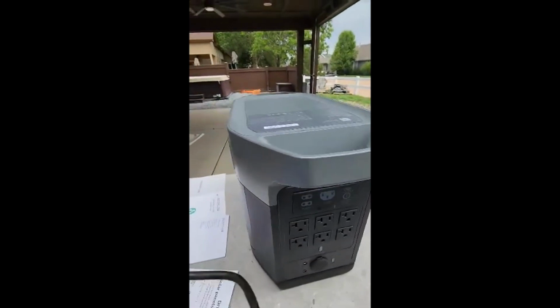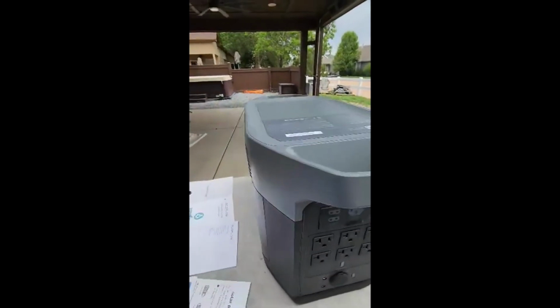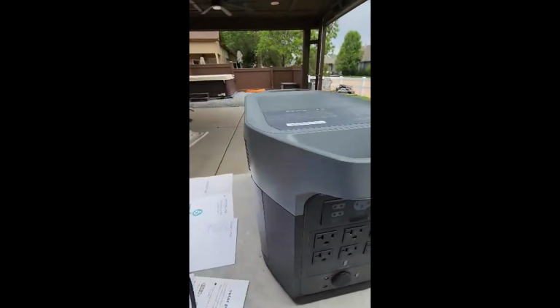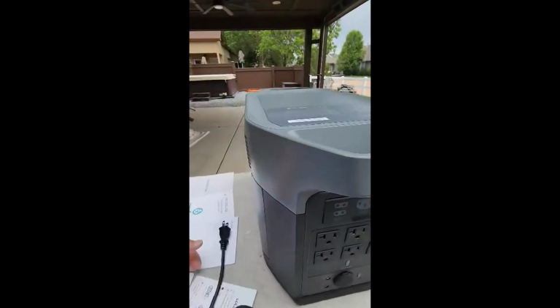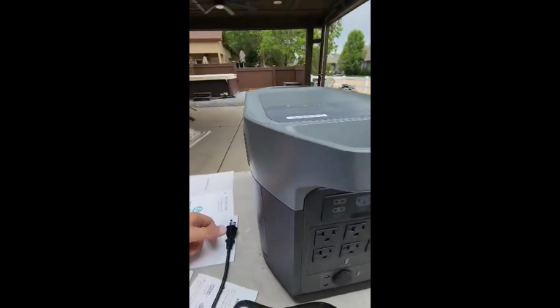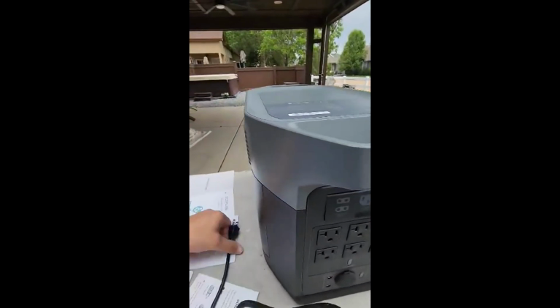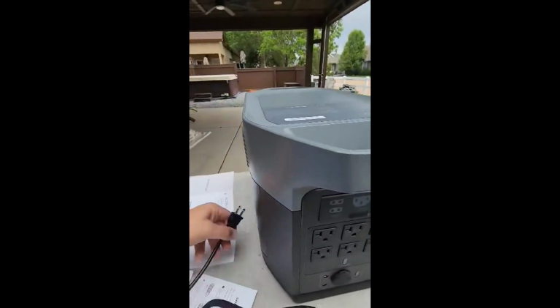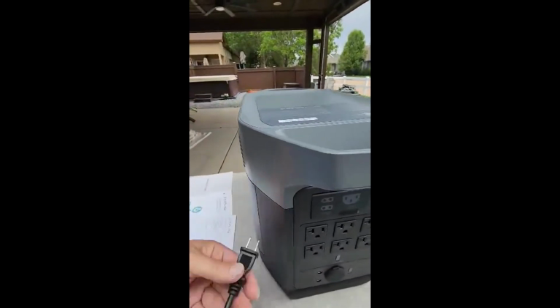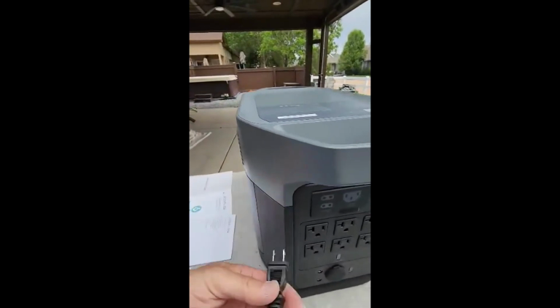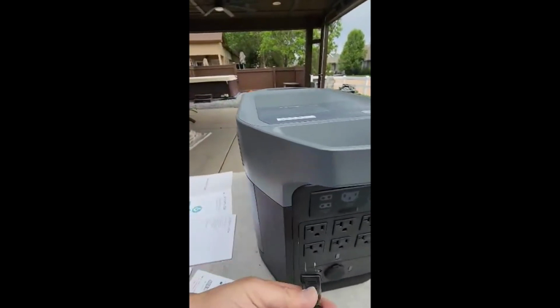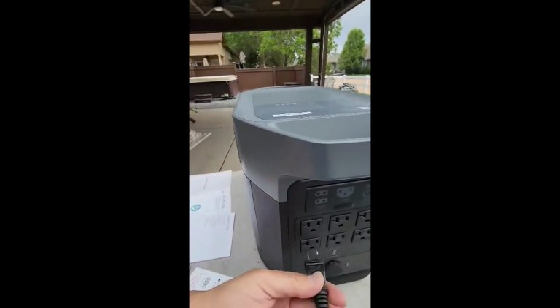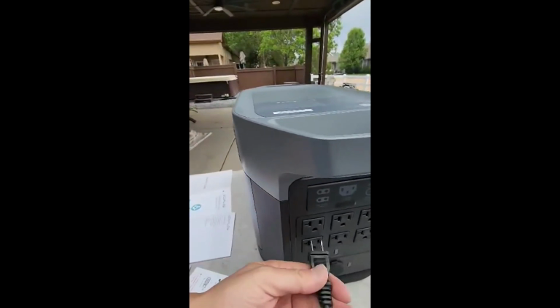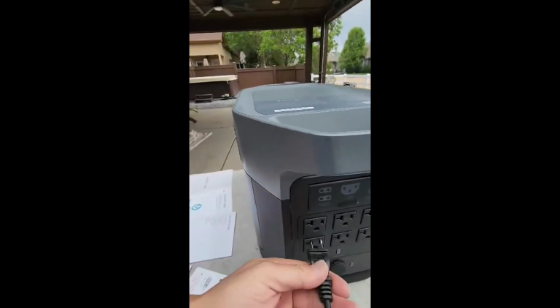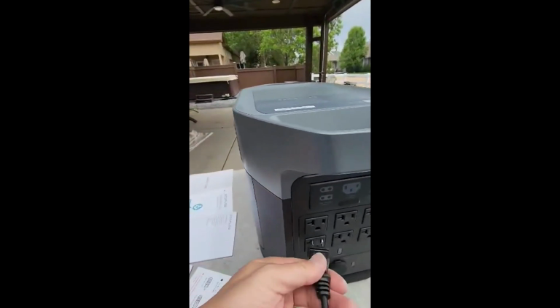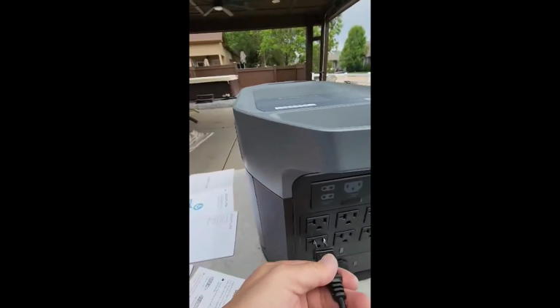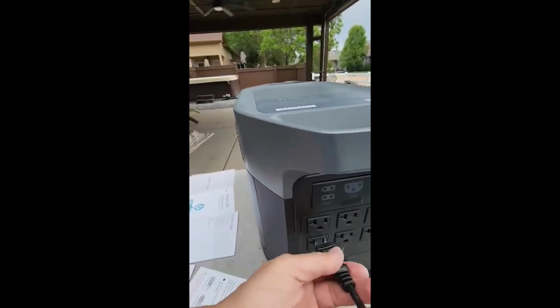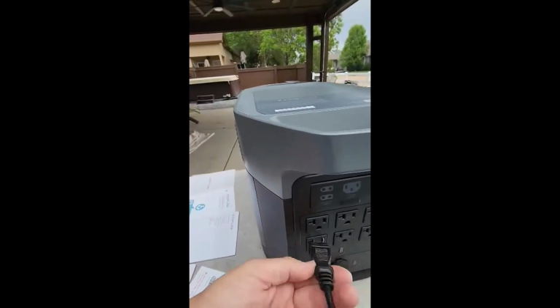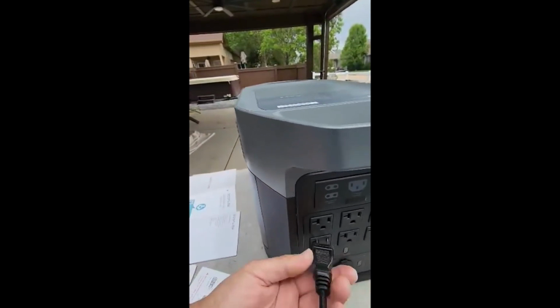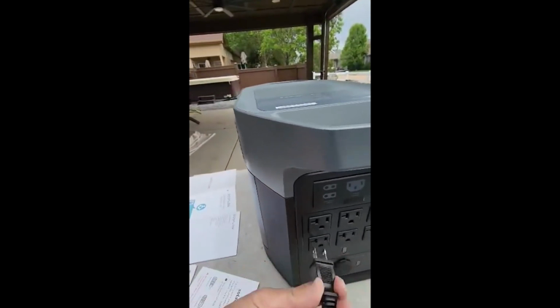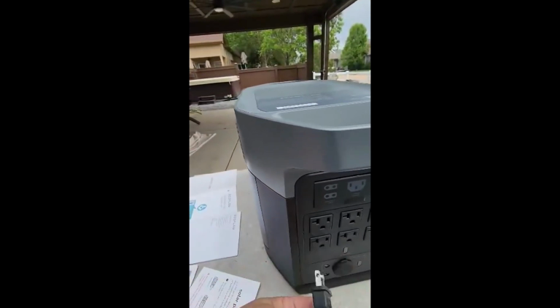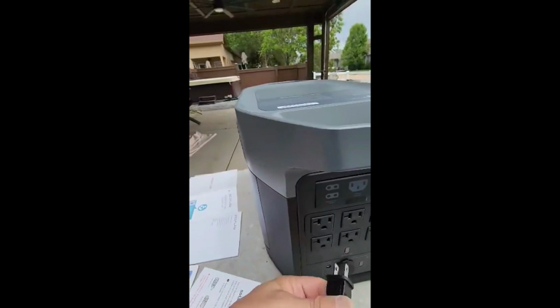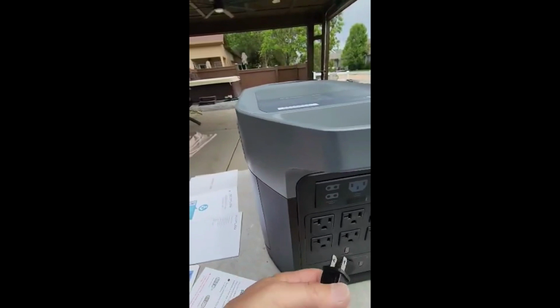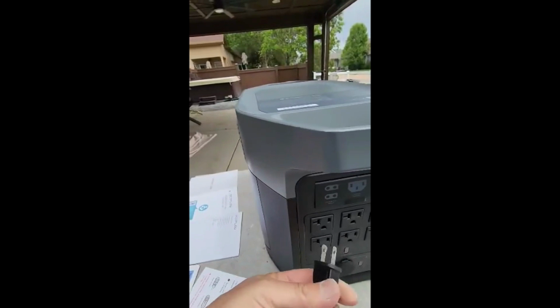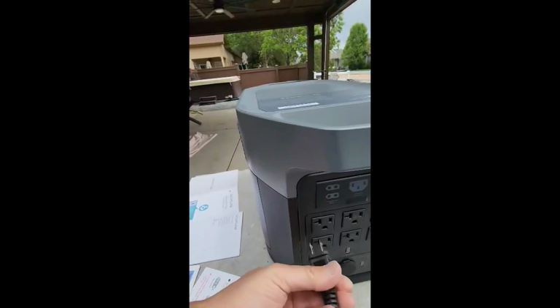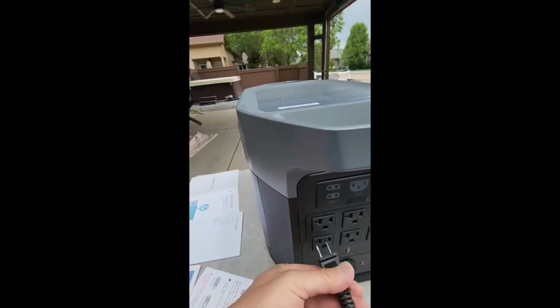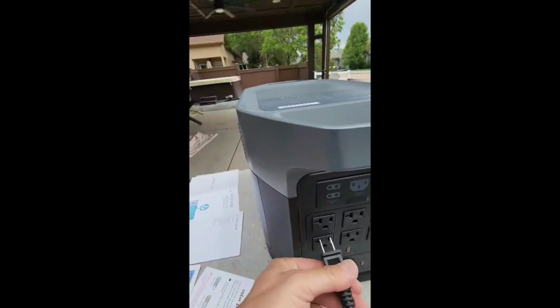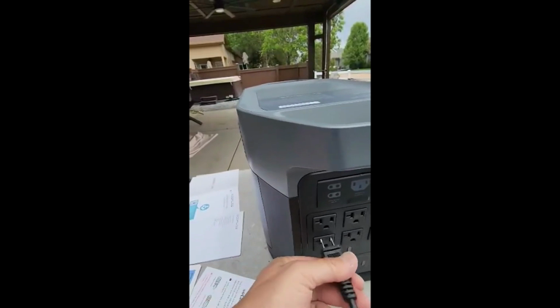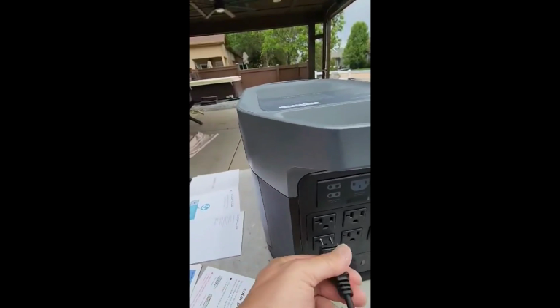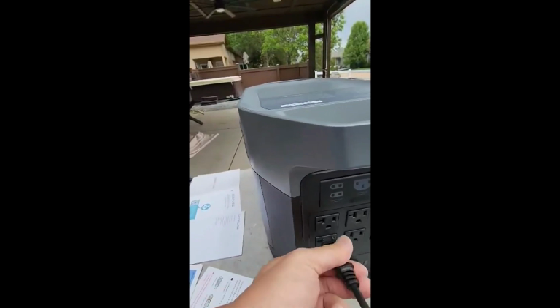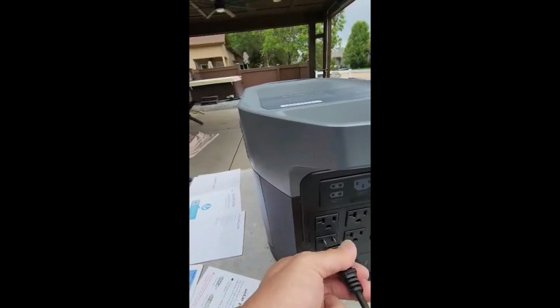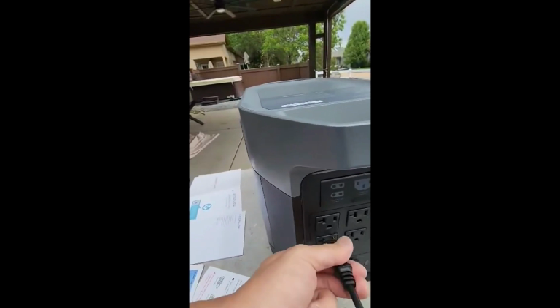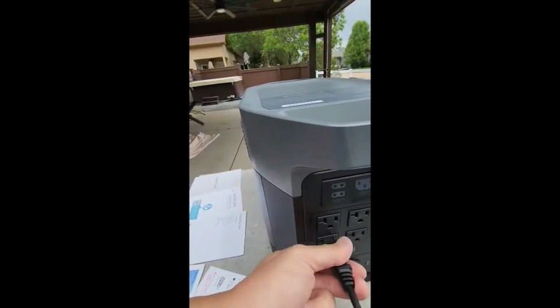It does have some weight to it — it's a little bit heavy, but it is a big battery, so that's to be expected.